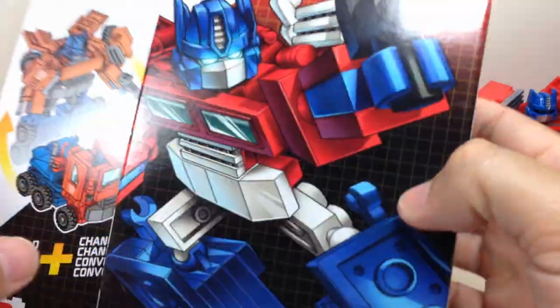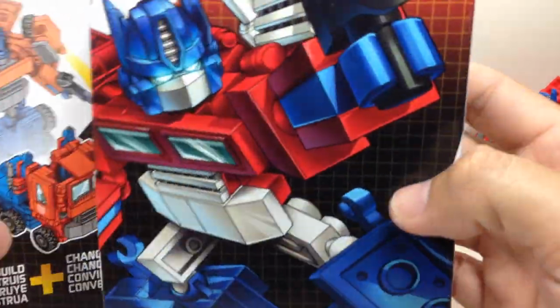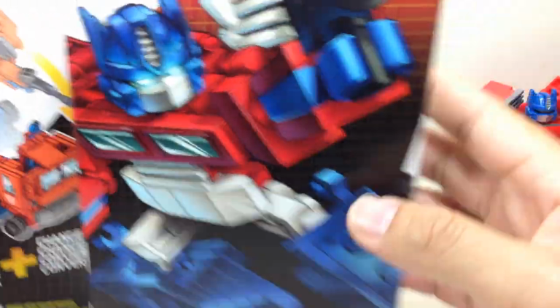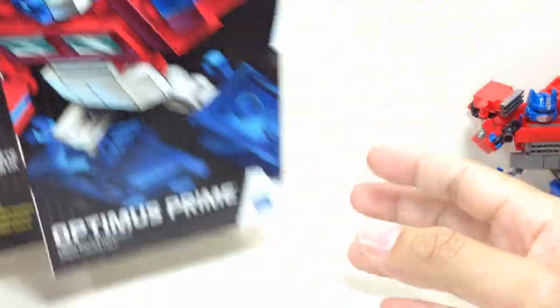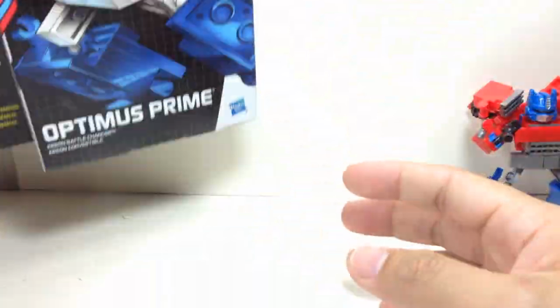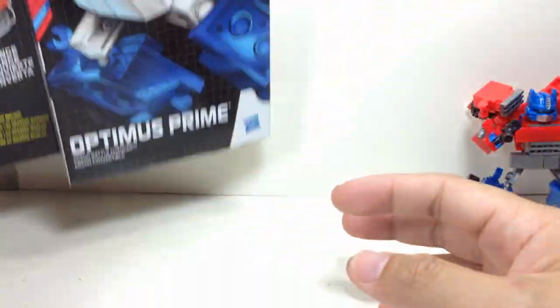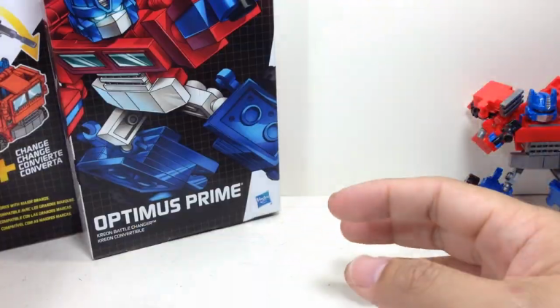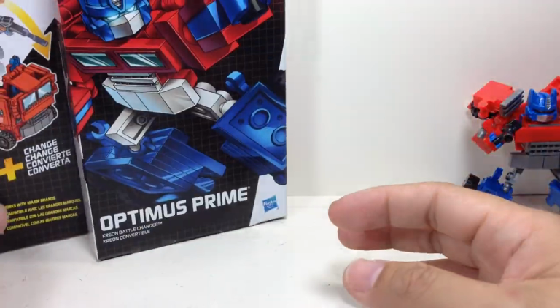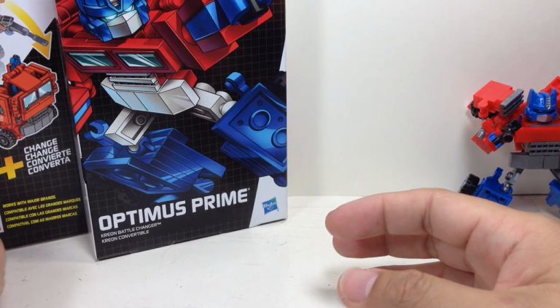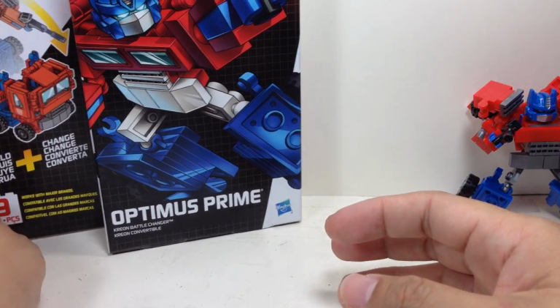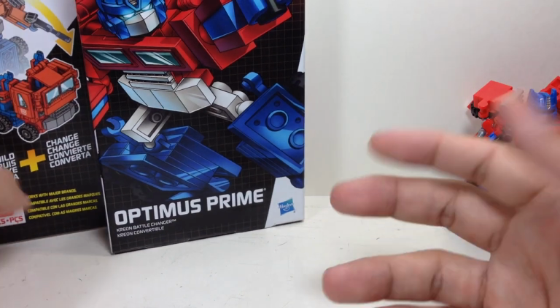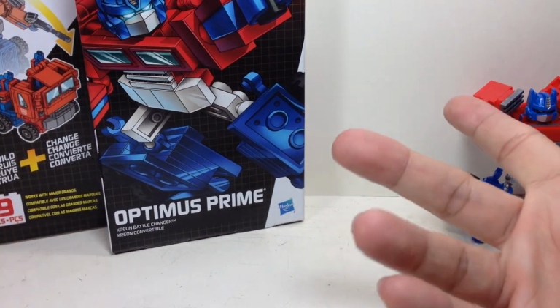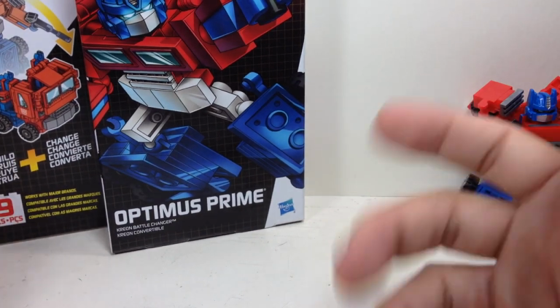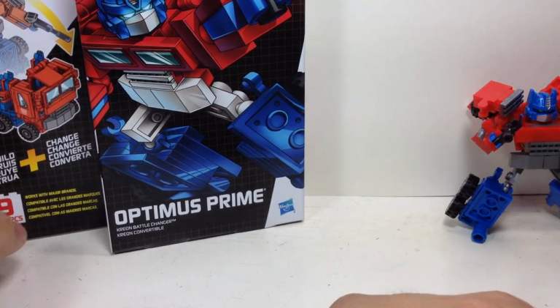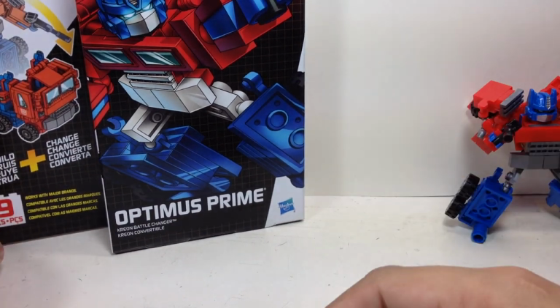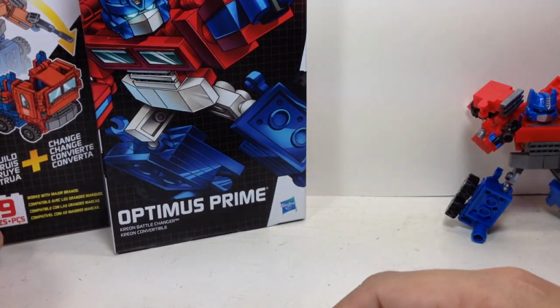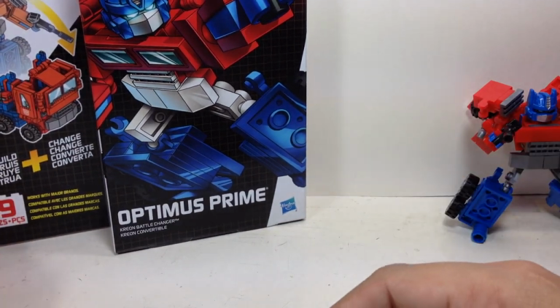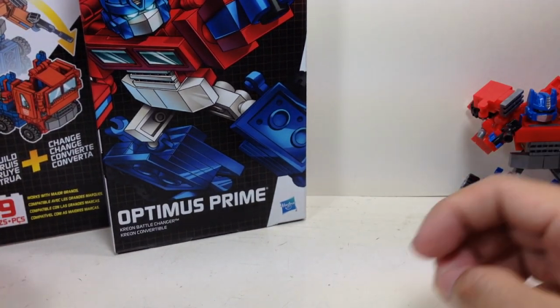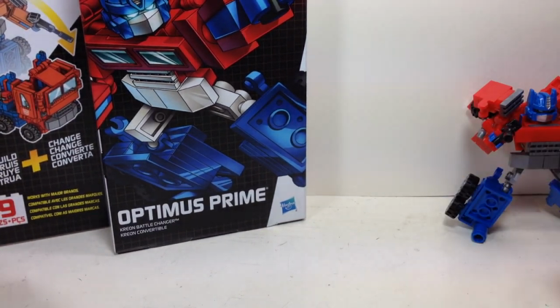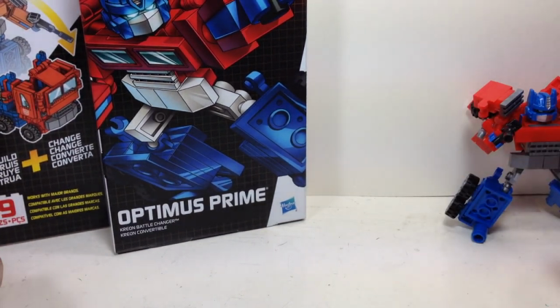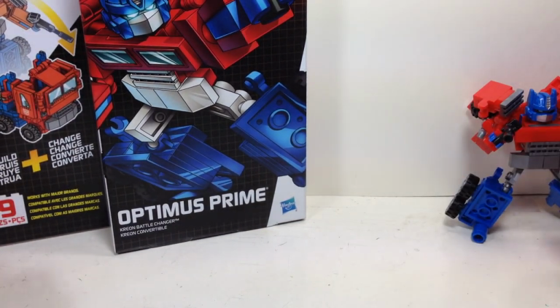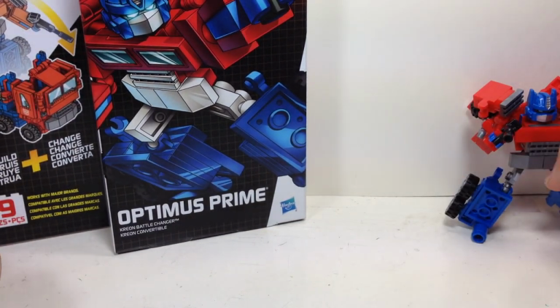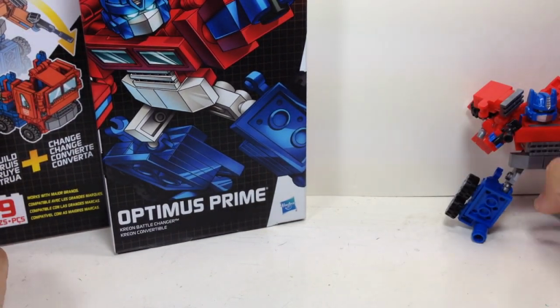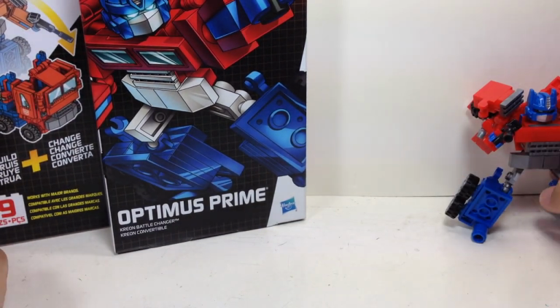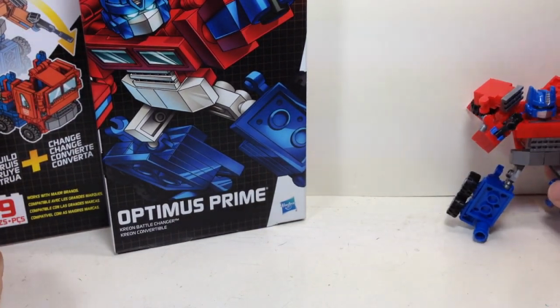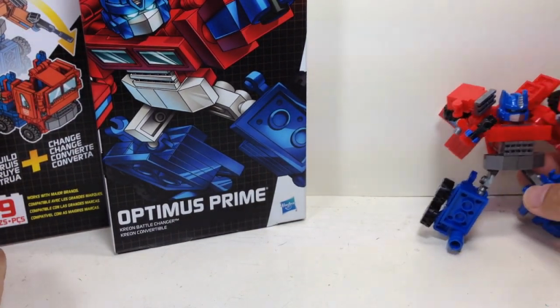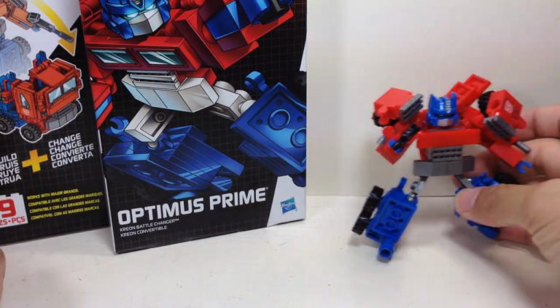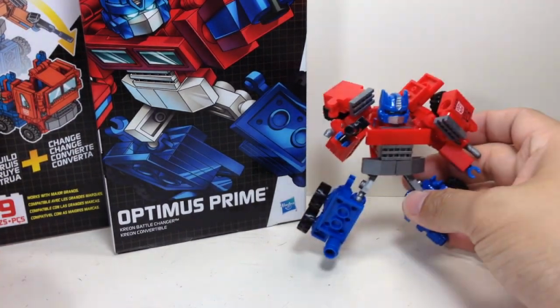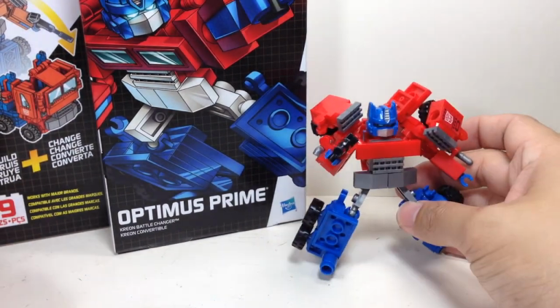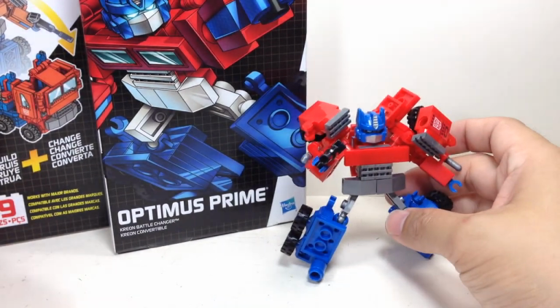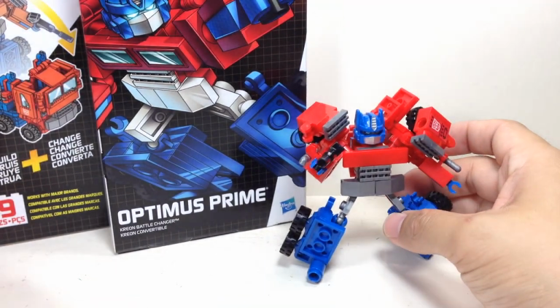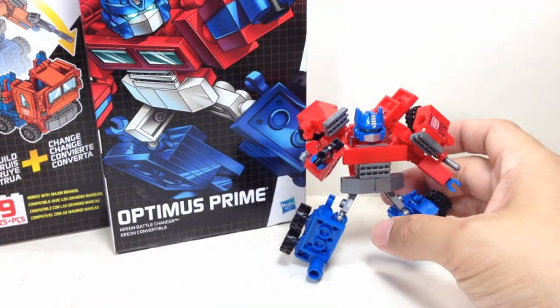No Megatron. Didn't think Hasbro wanted to do a gun in the first wave.